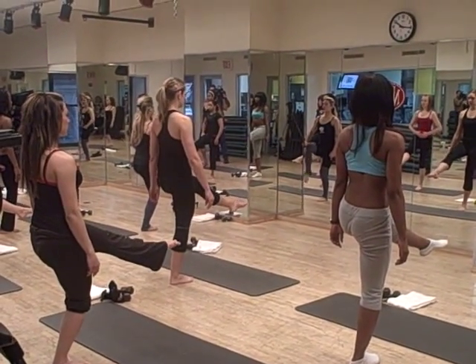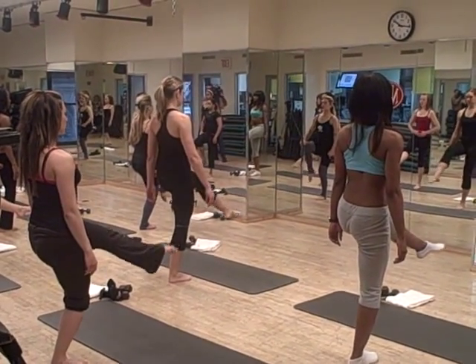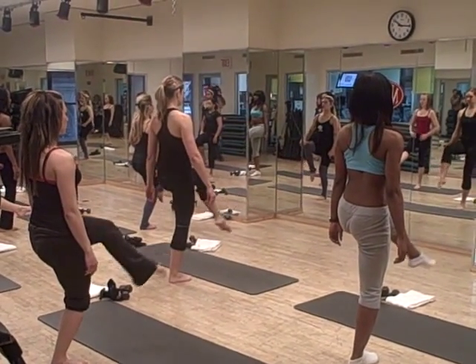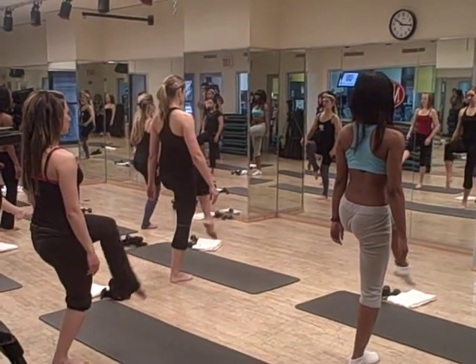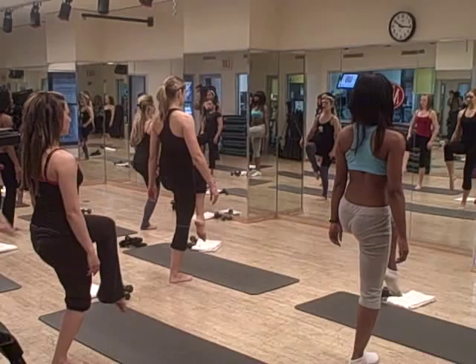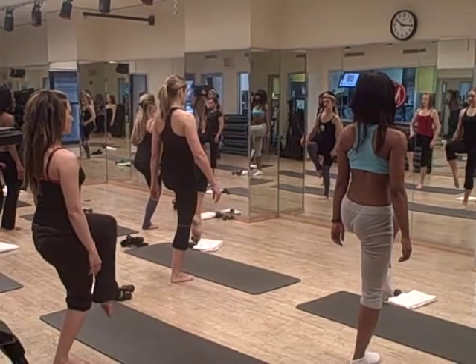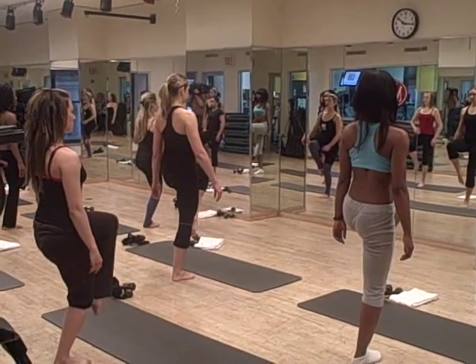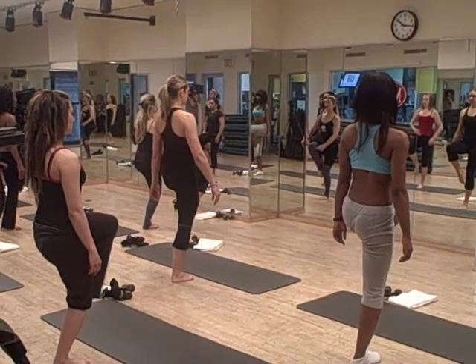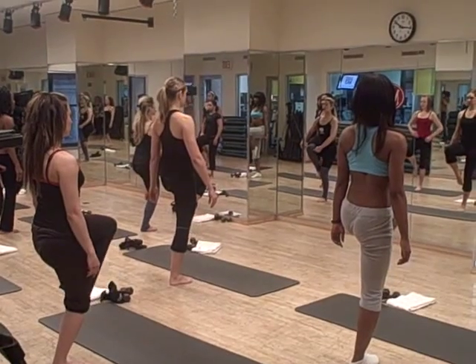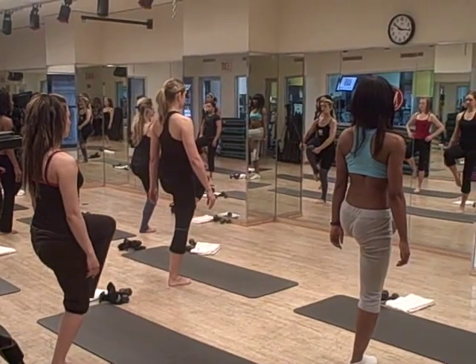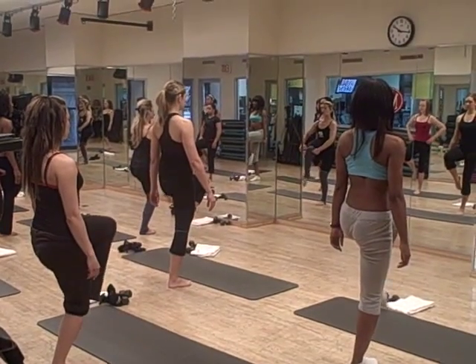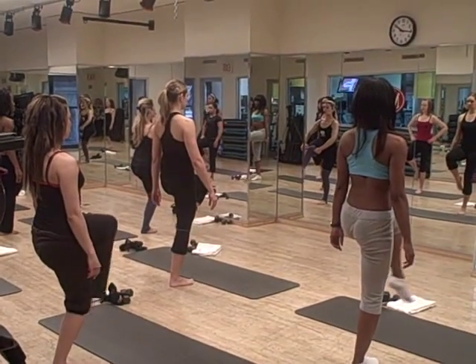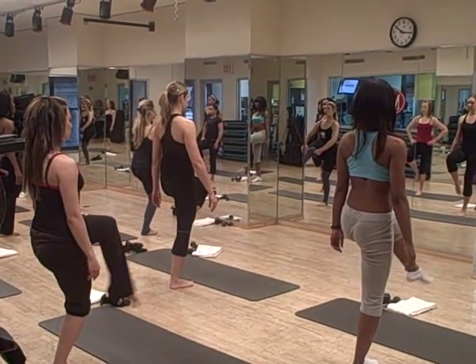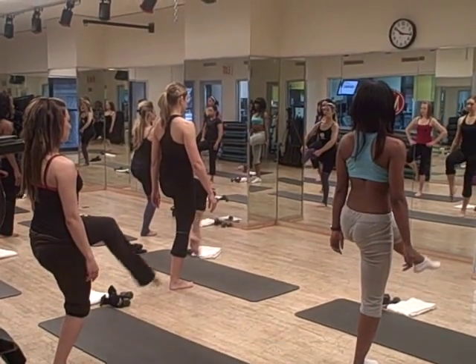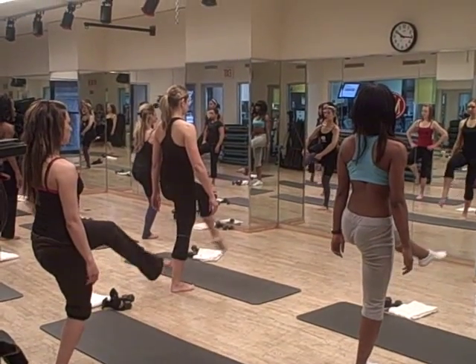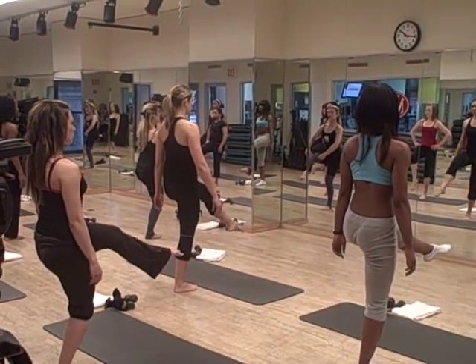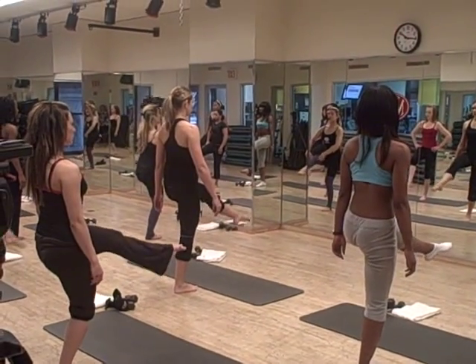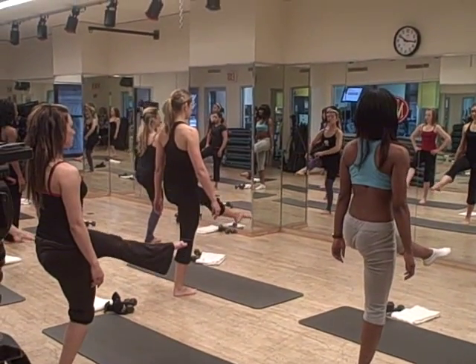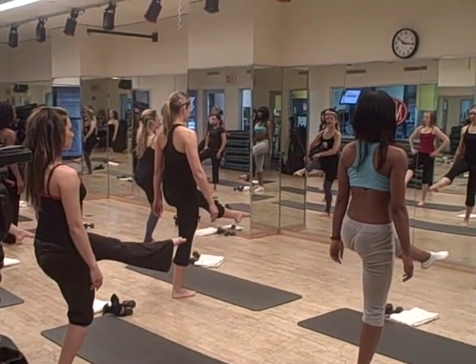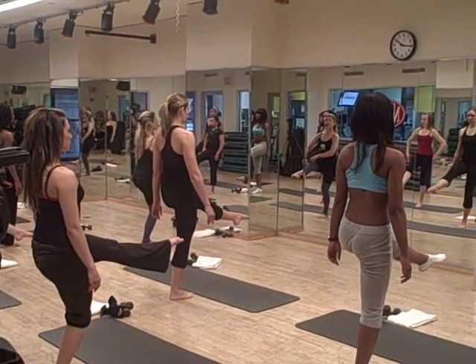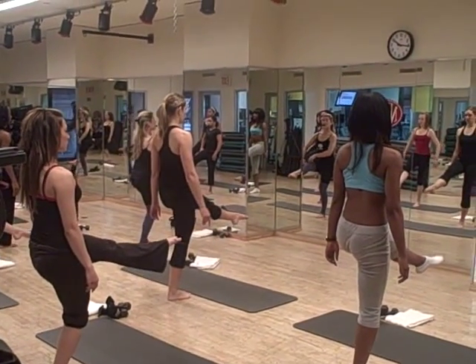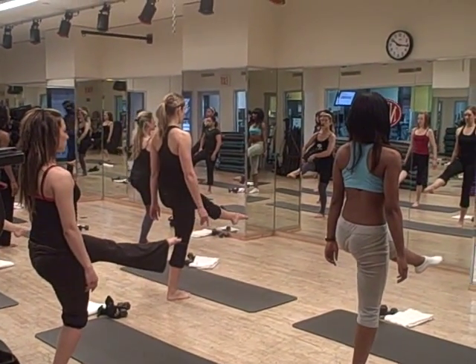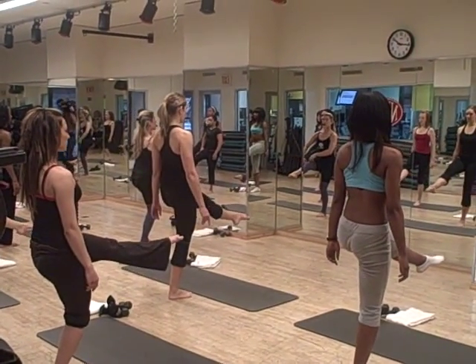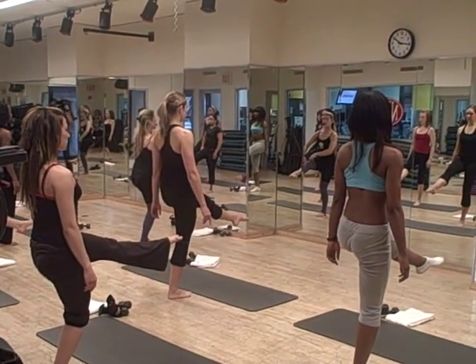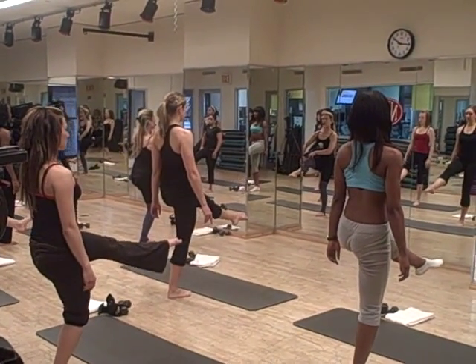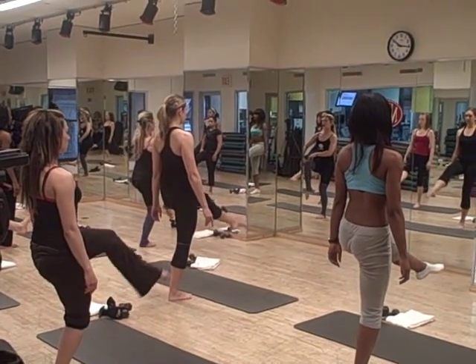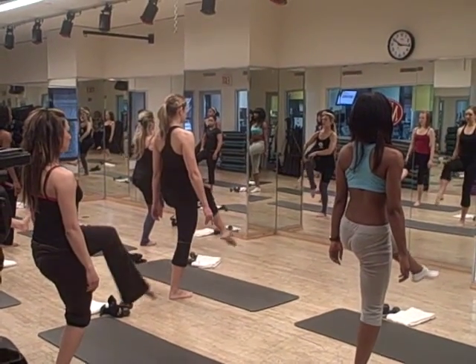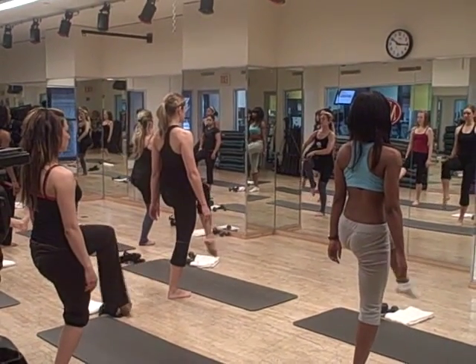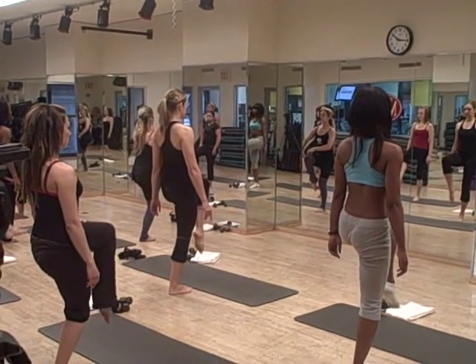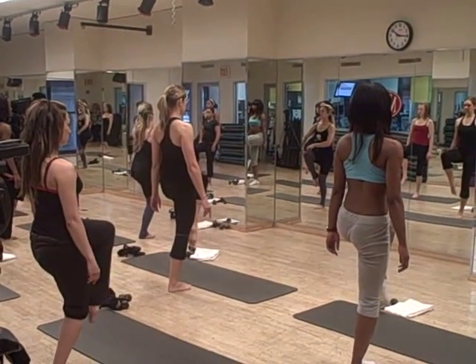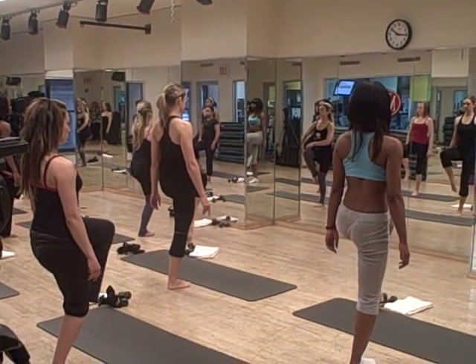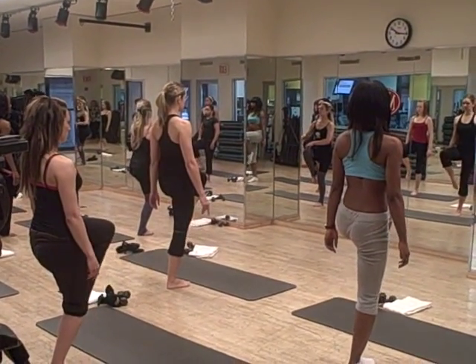Relax, bring down. Again, nice strong — we're squeezing that quad. Nice strong, relax down.